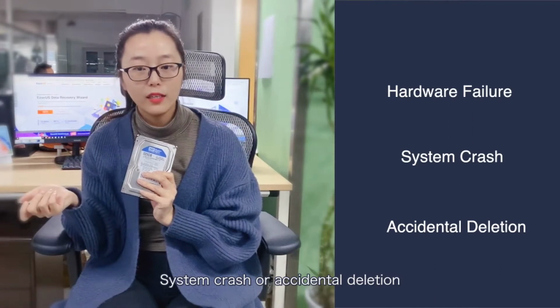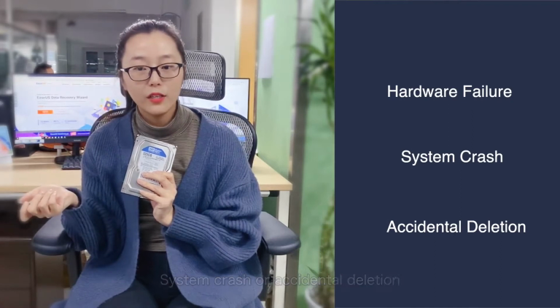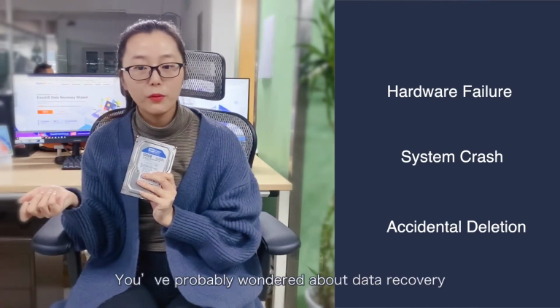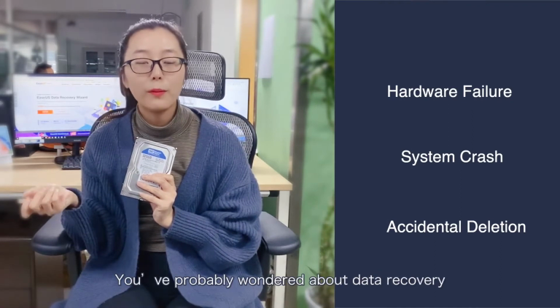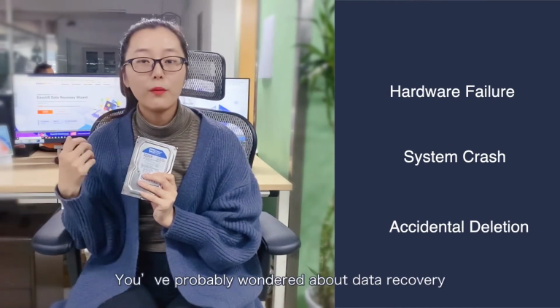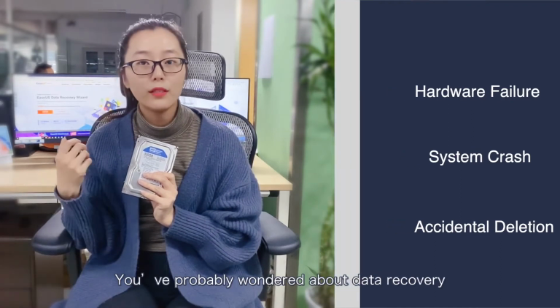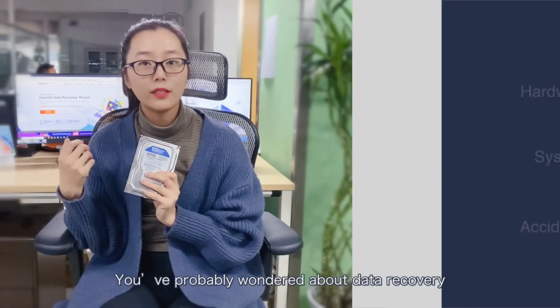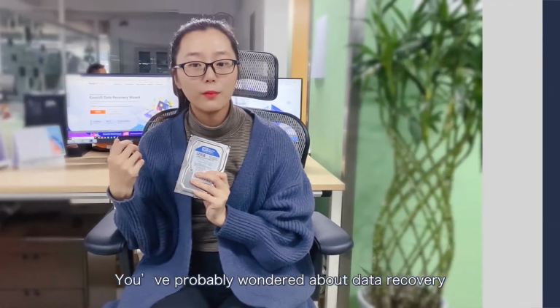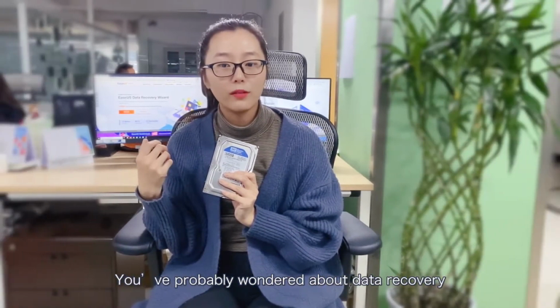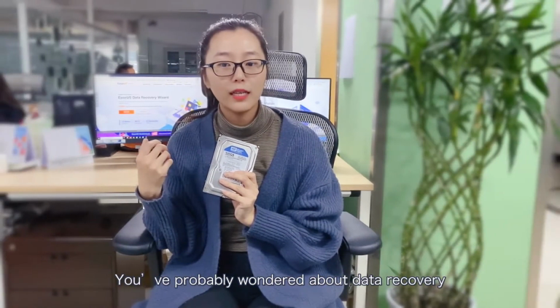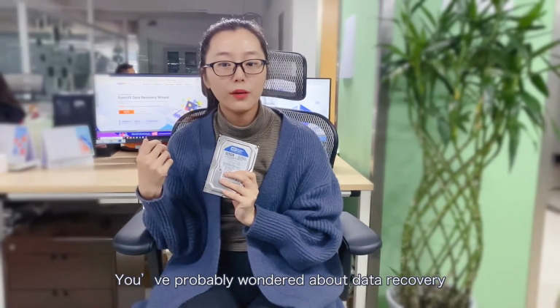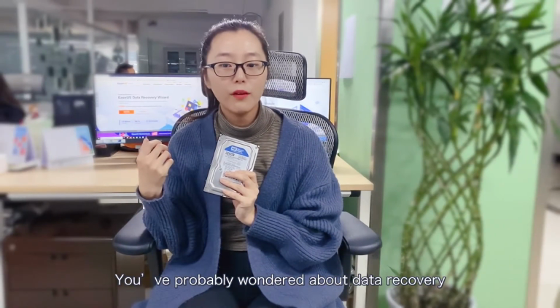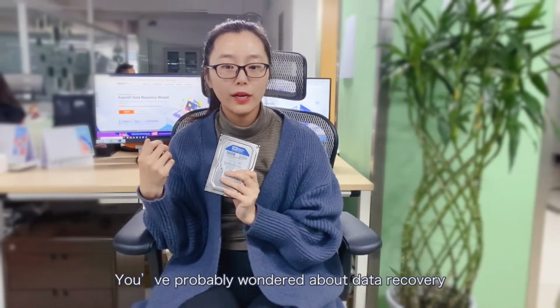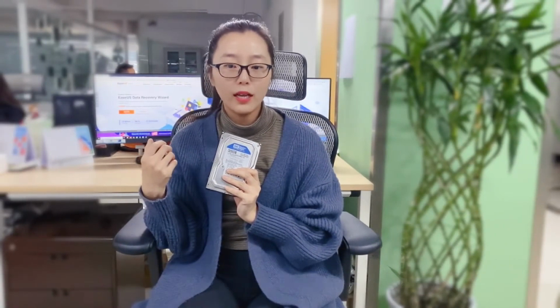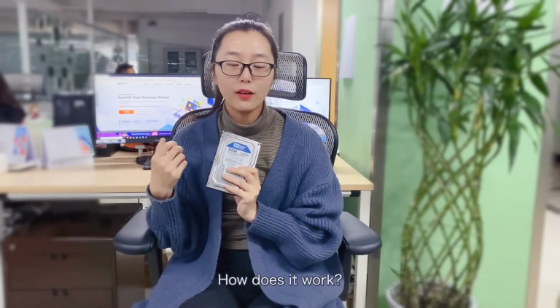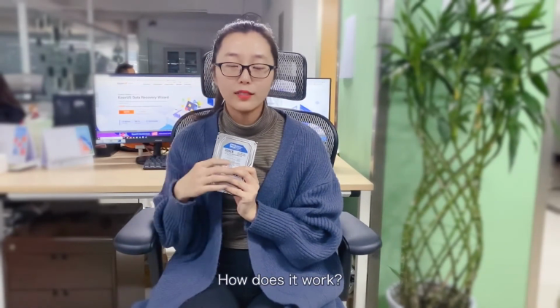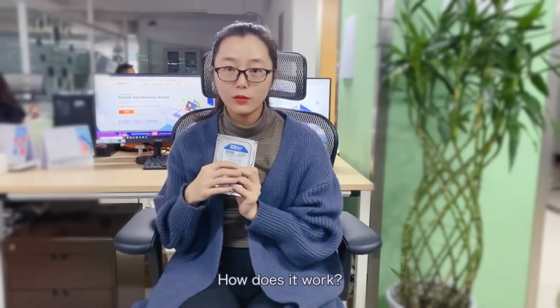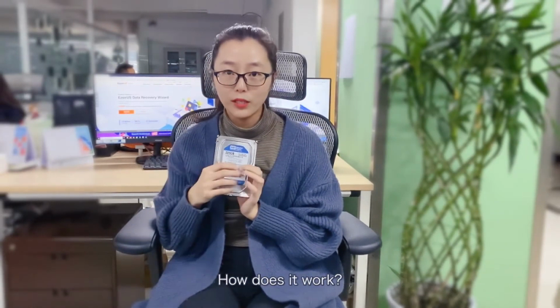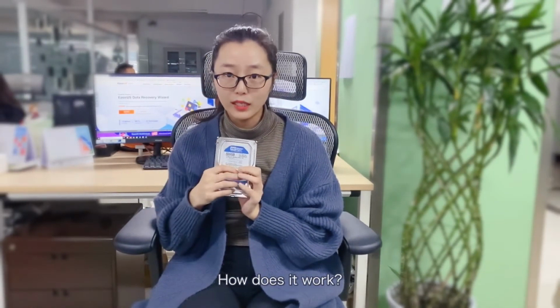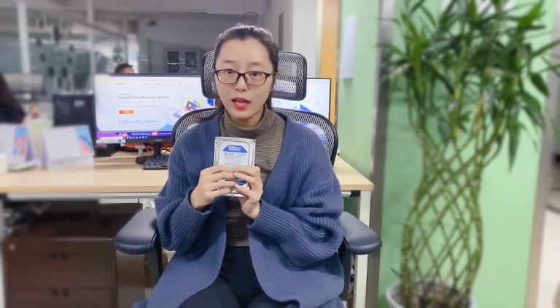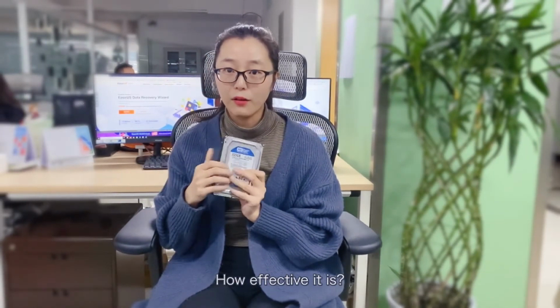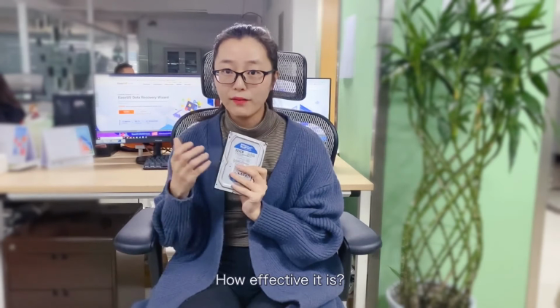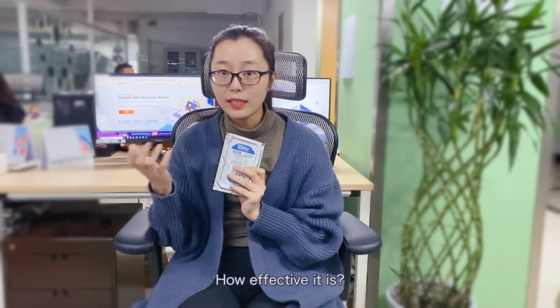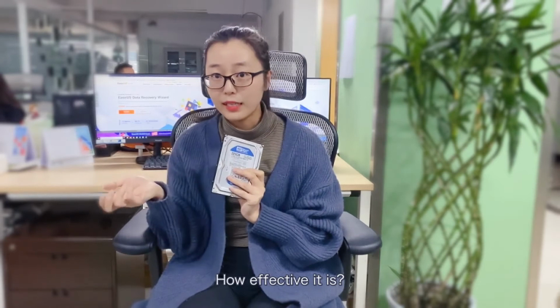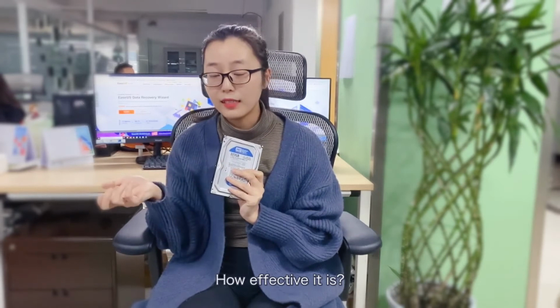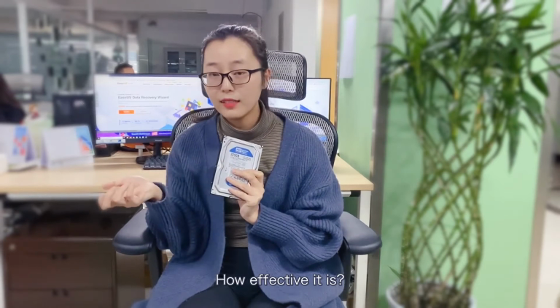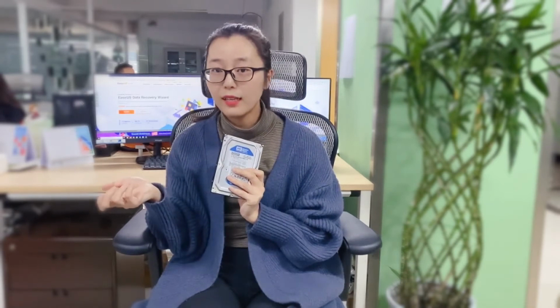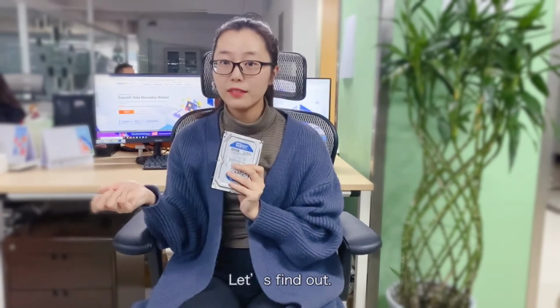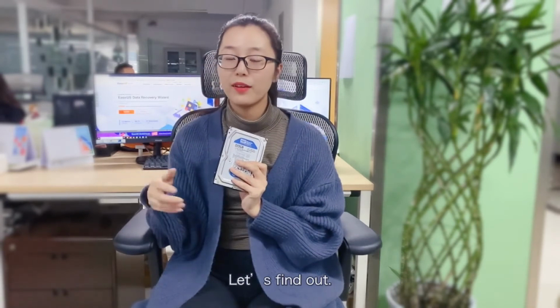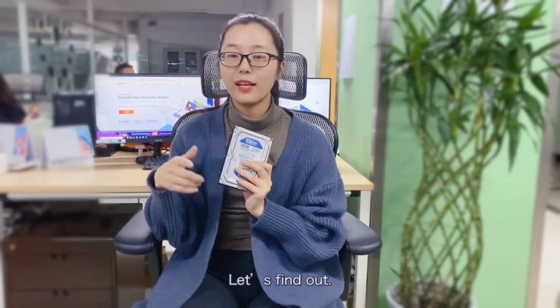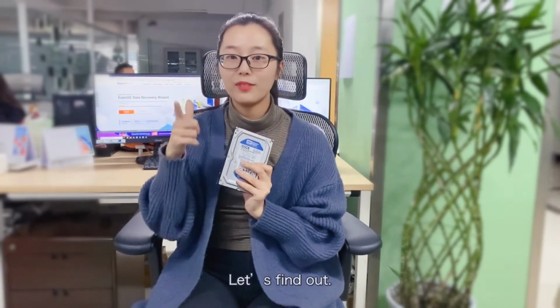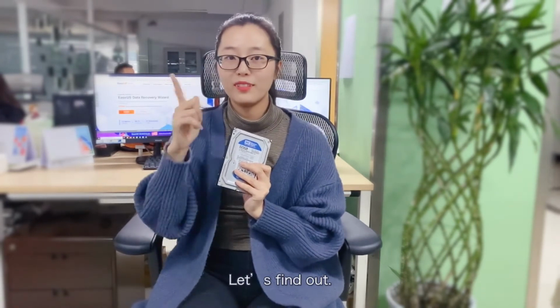You've probably wondered about data recovery. How does it work? How effective is it? Let's find out.